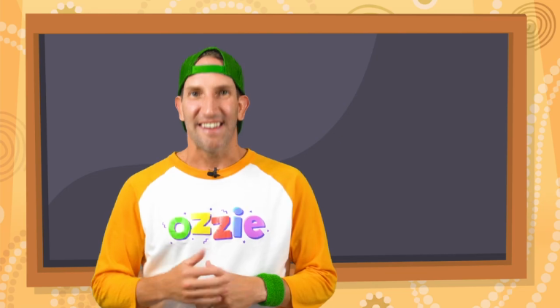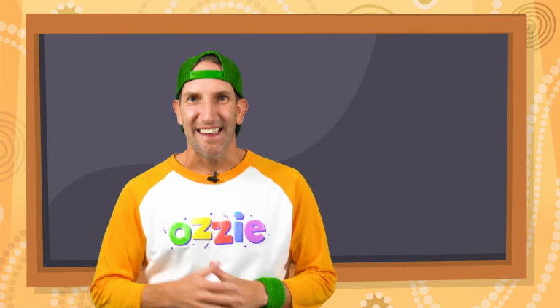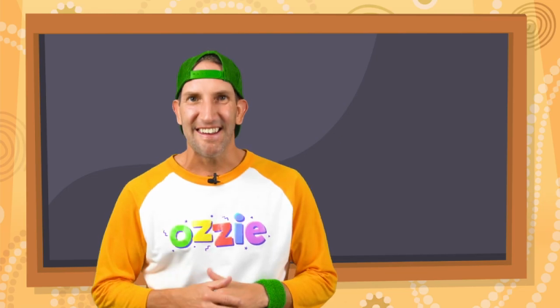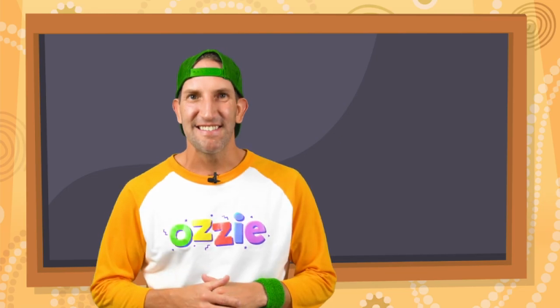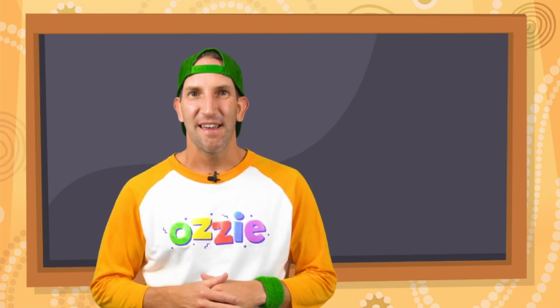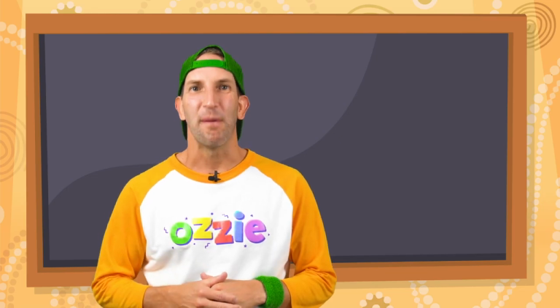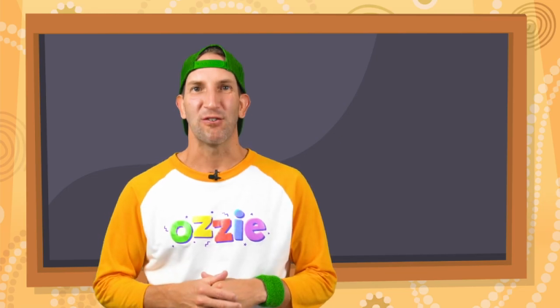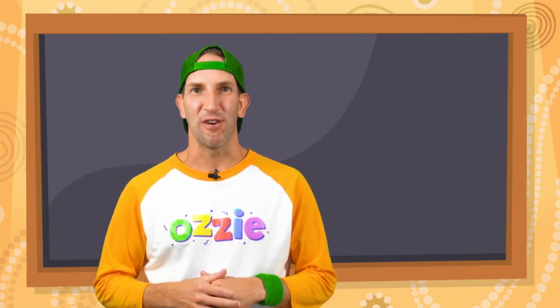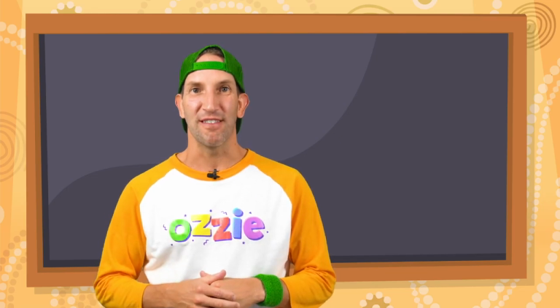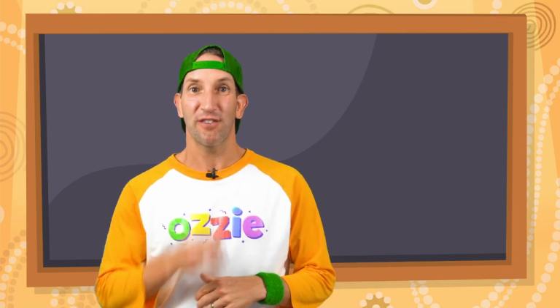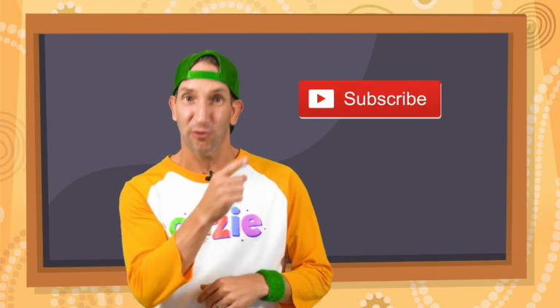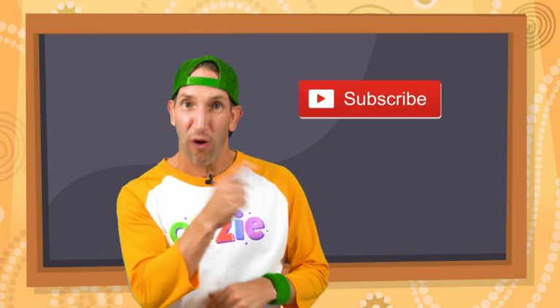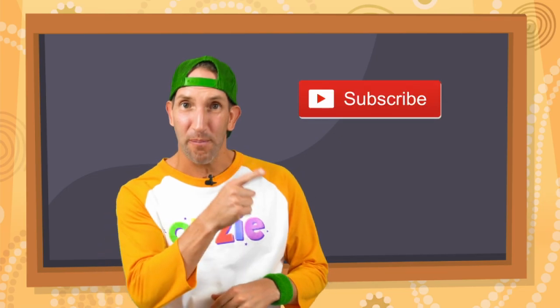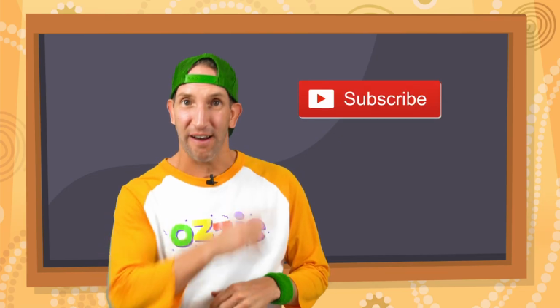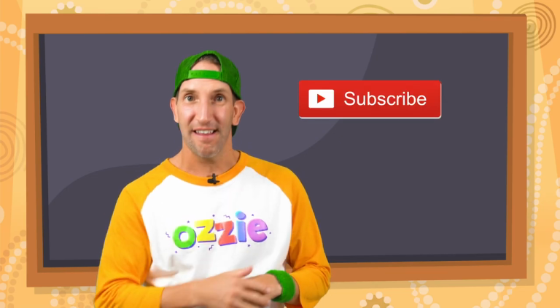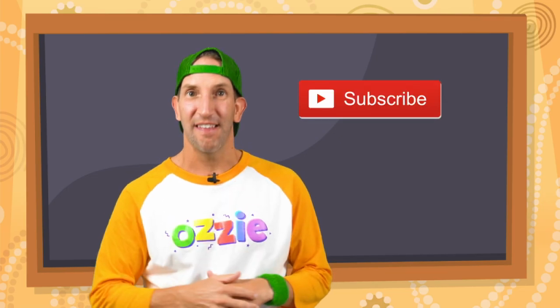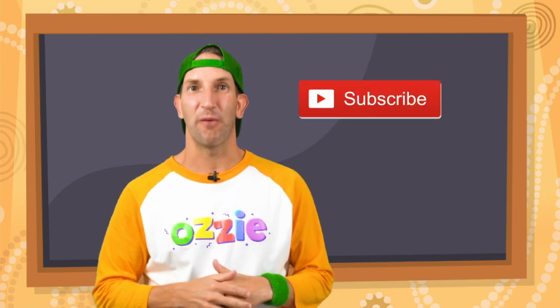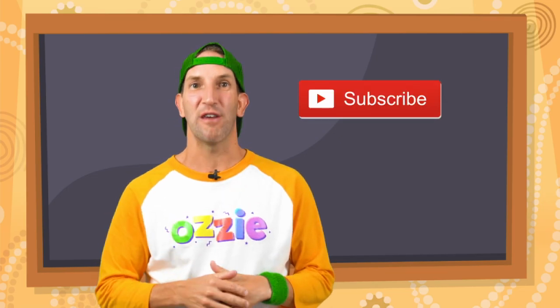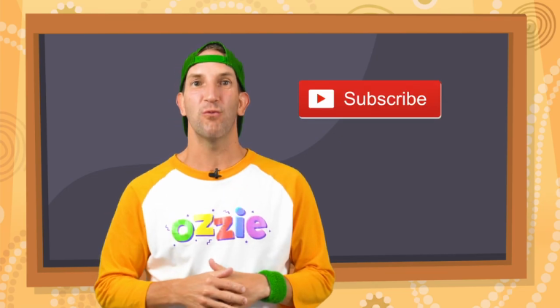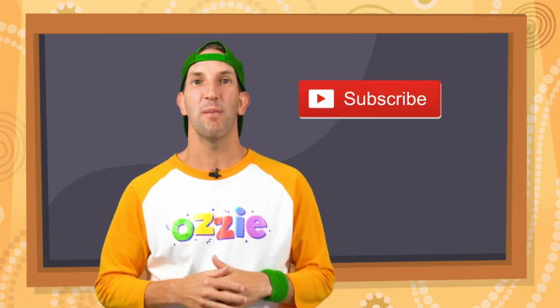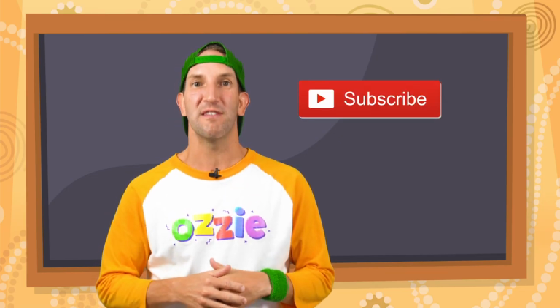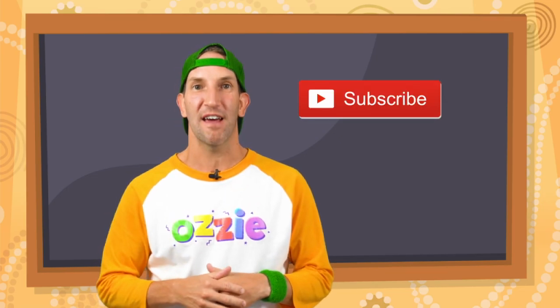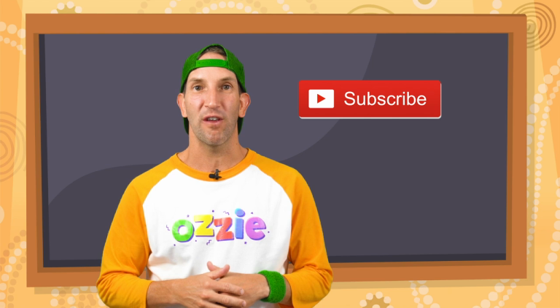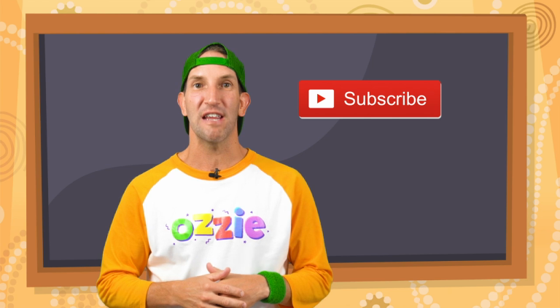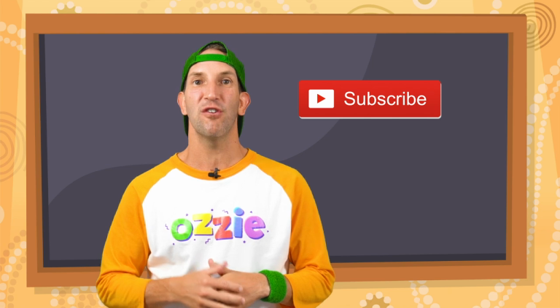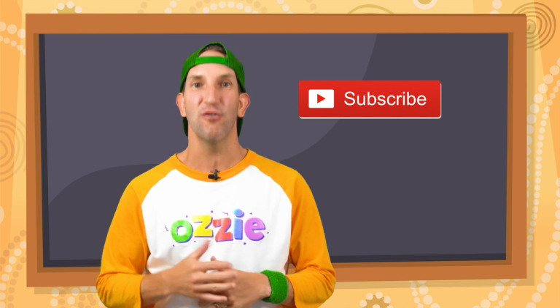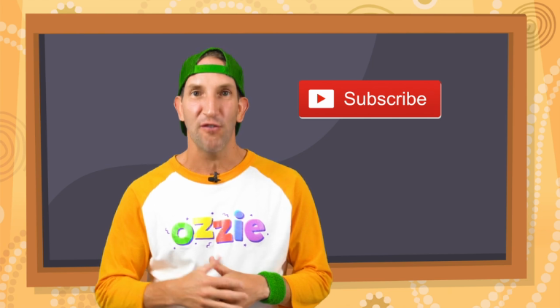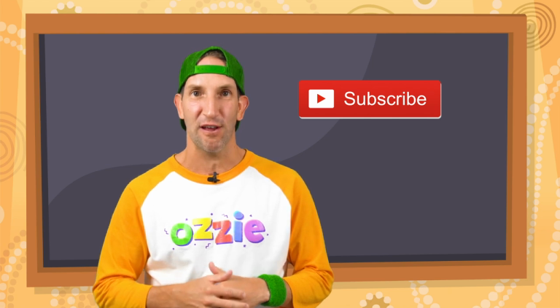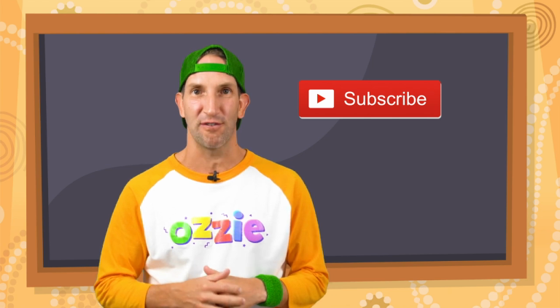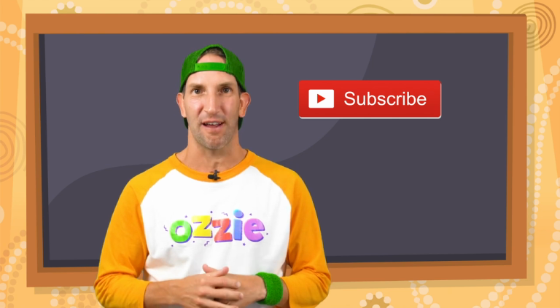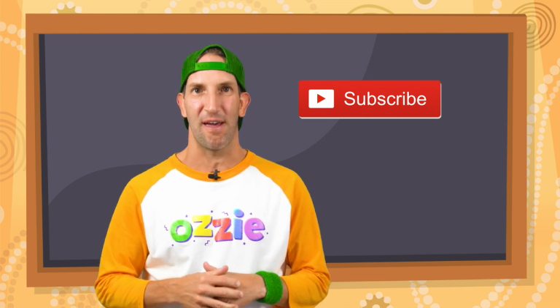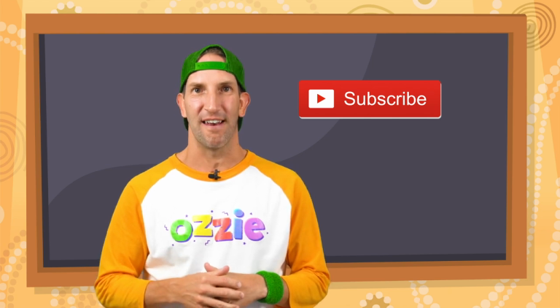G'day kids, make sure you hit the subscribe button so you won't miss out on any of the new videos that come out.